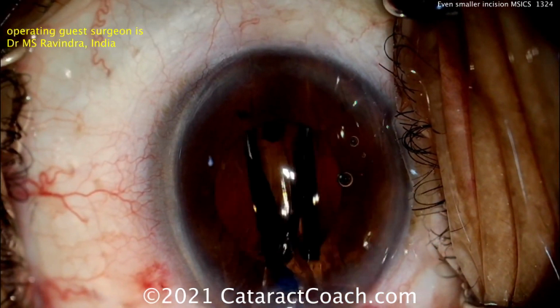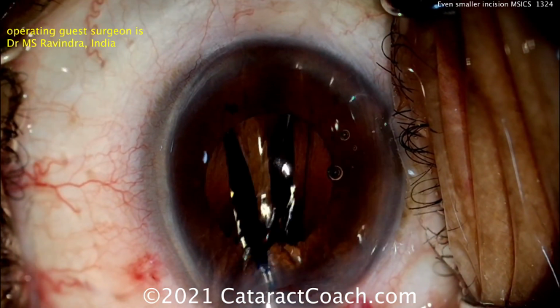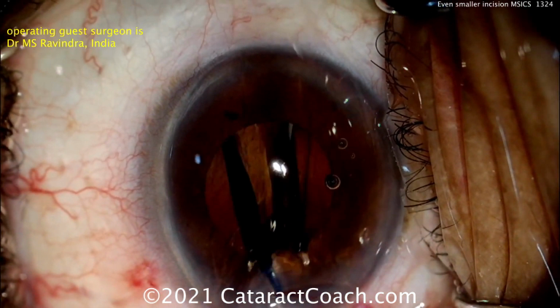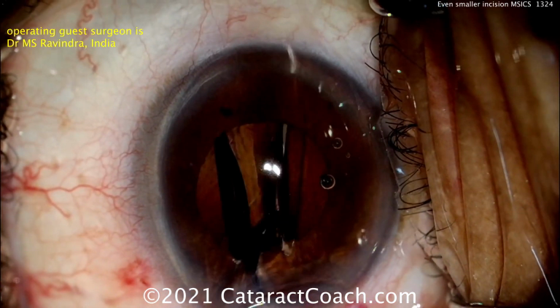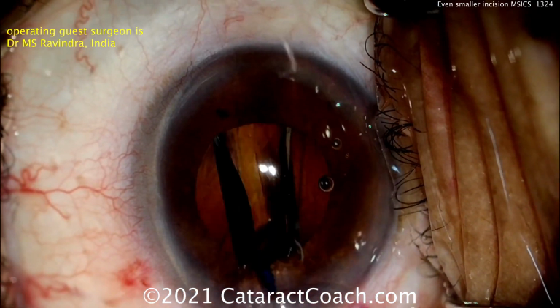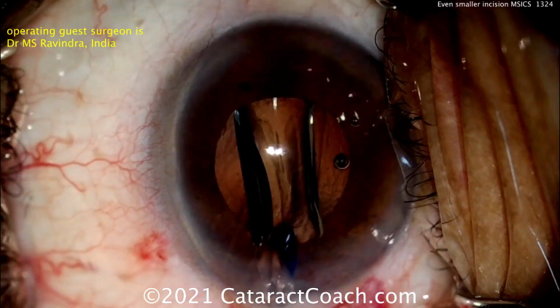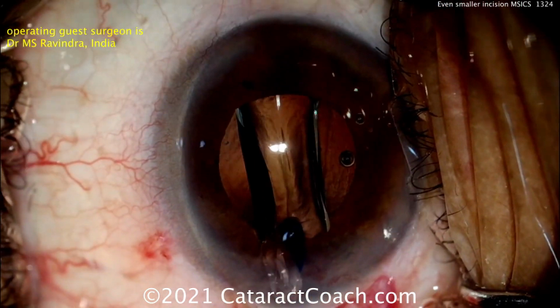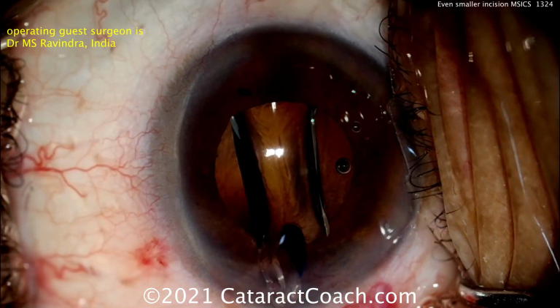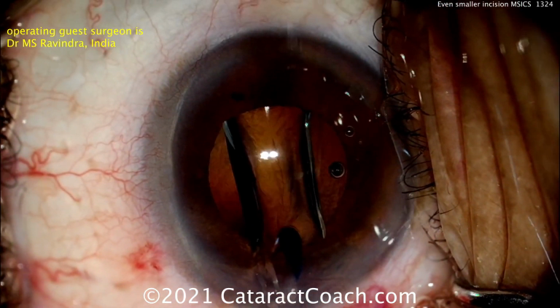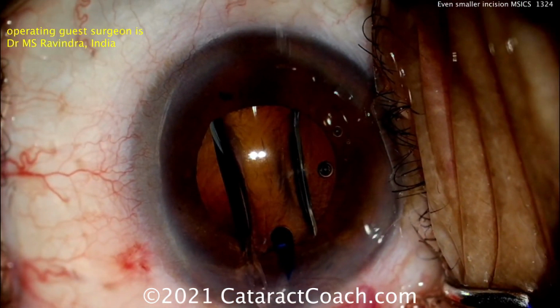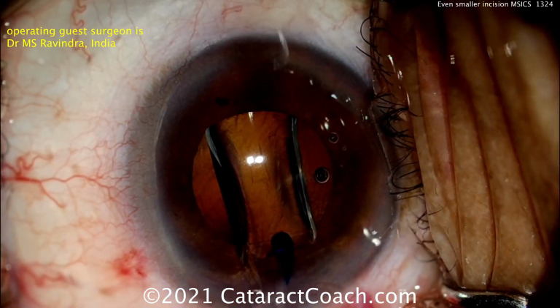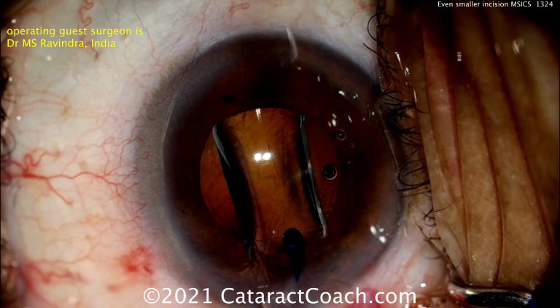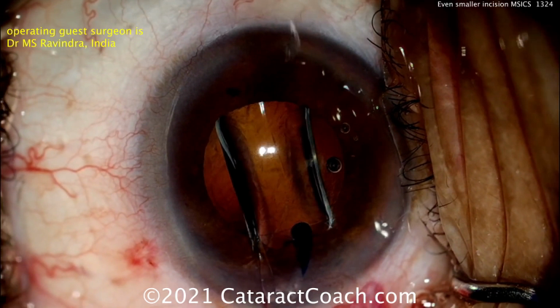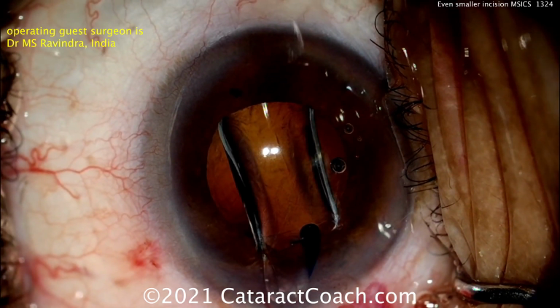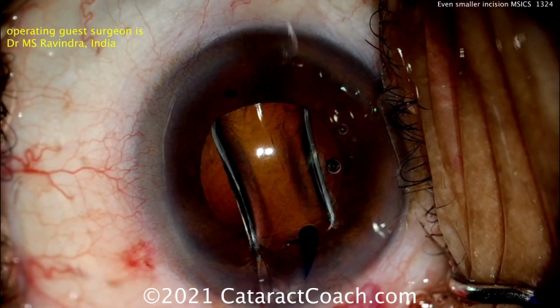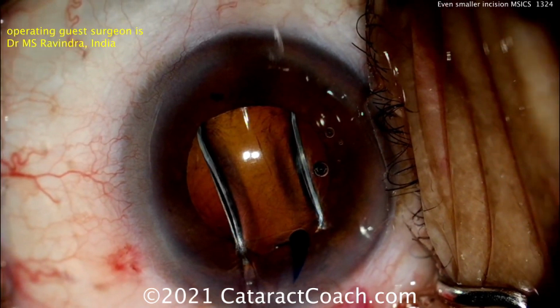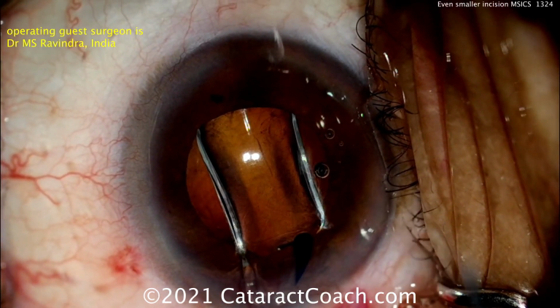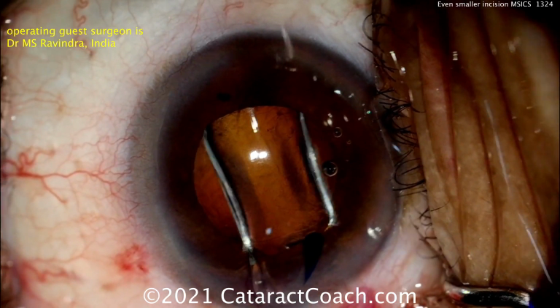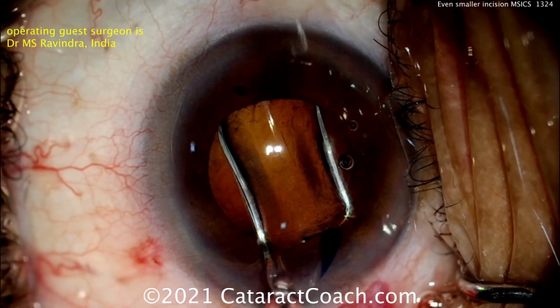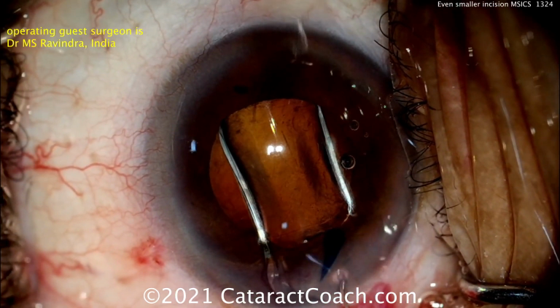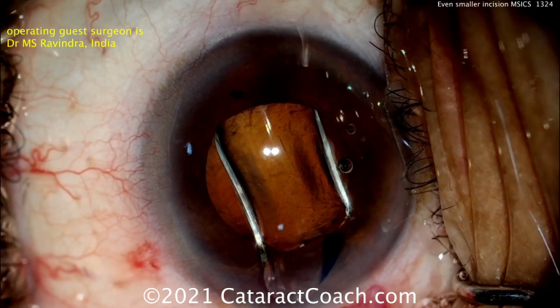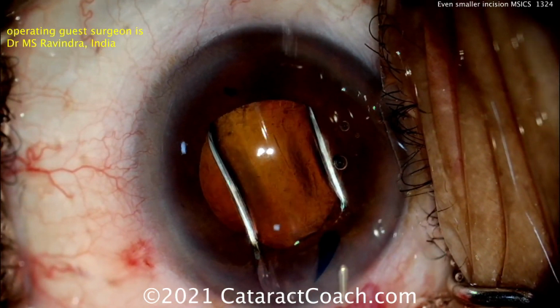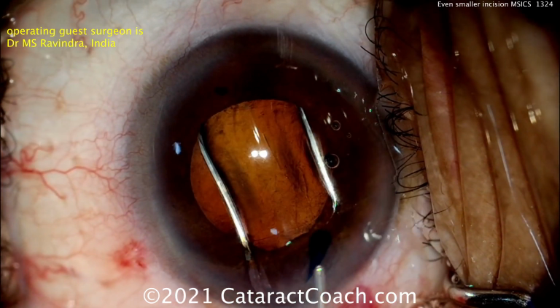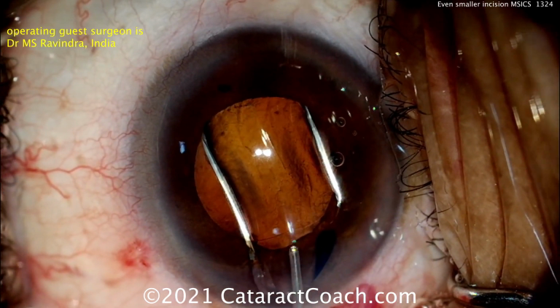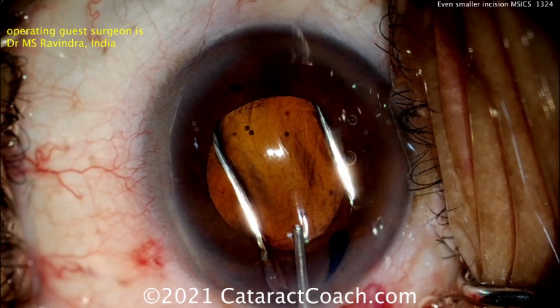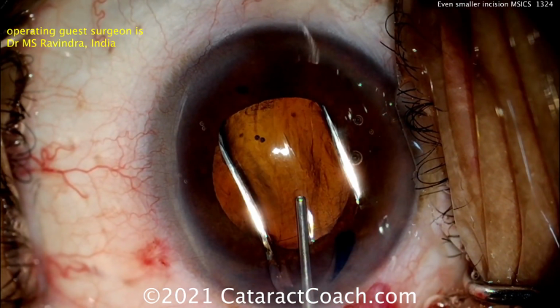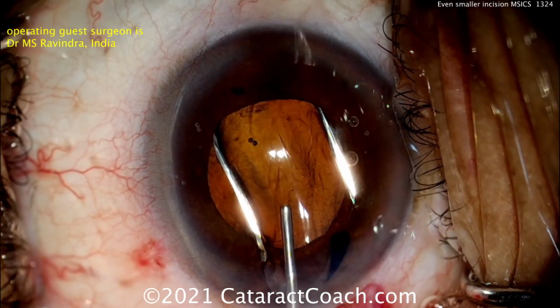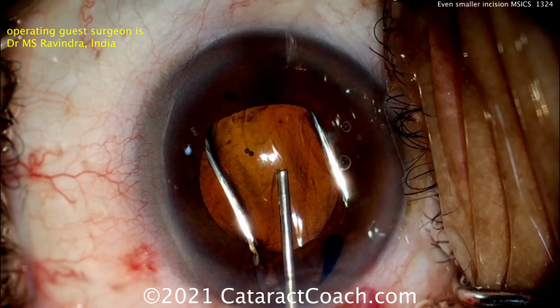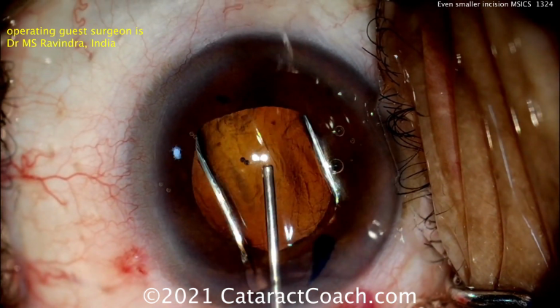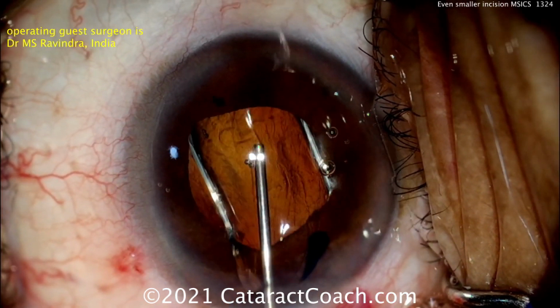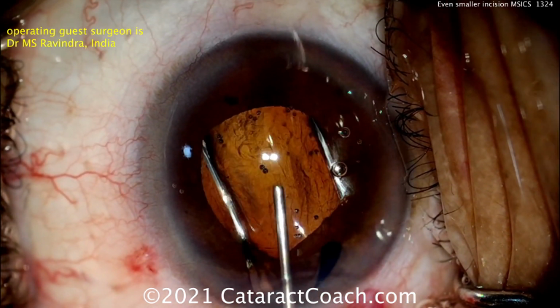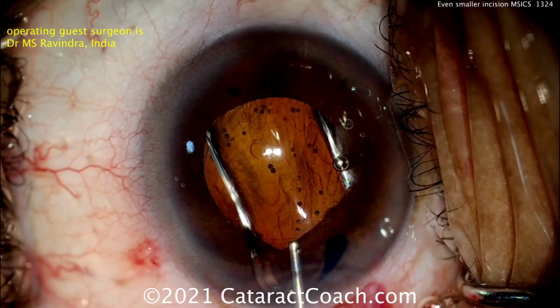IOL going inside the eye, right in the capsular bag. Looks like a single-piece acrylic lens. And that looks really good.